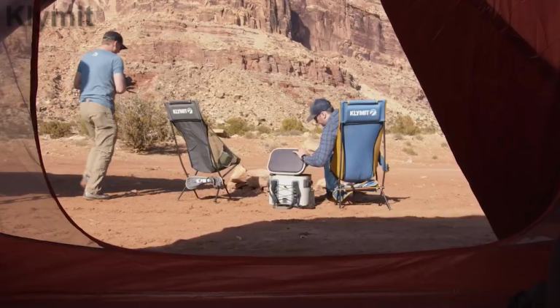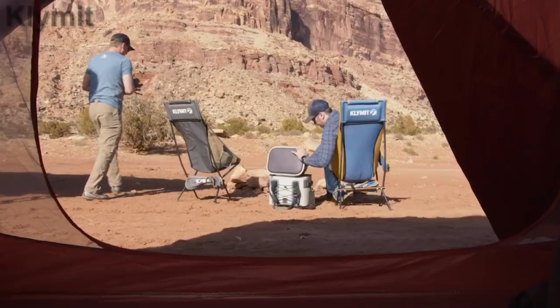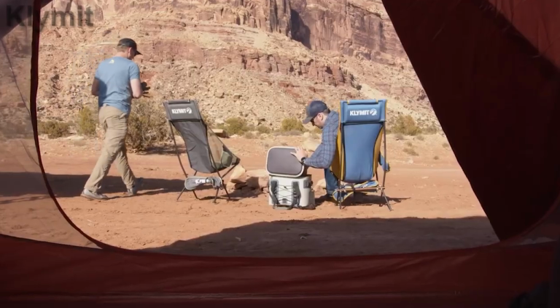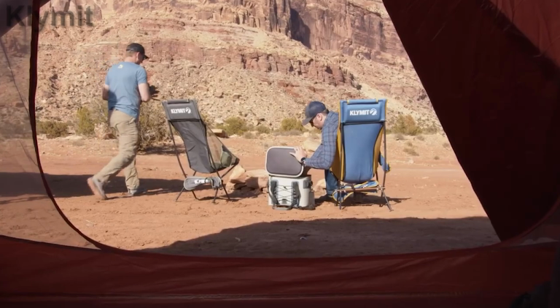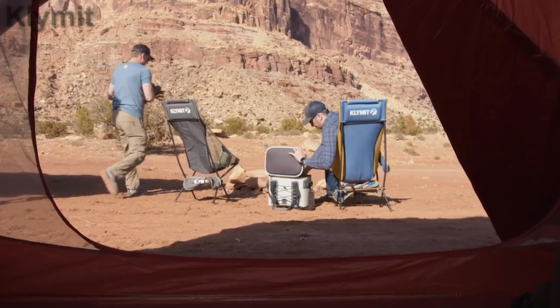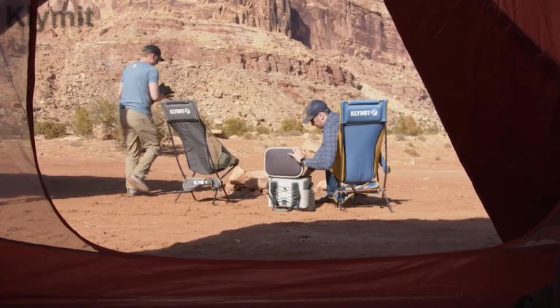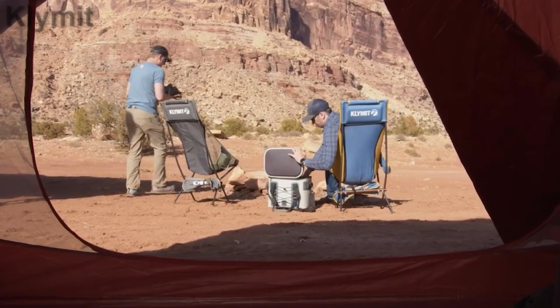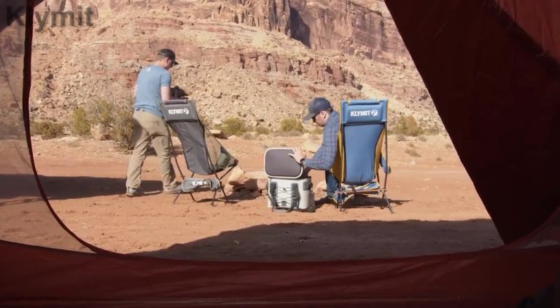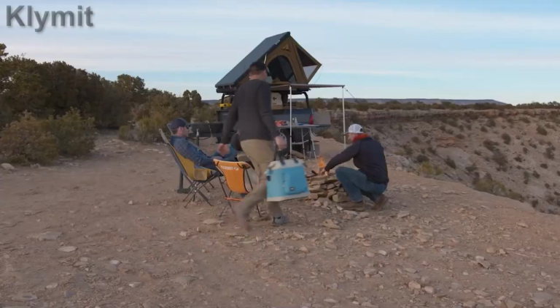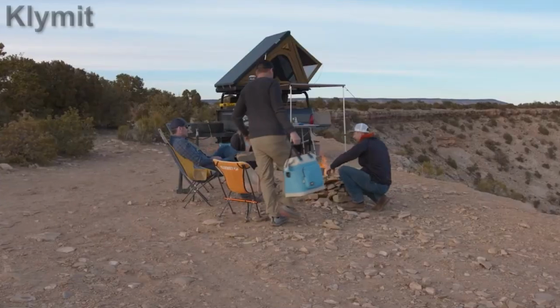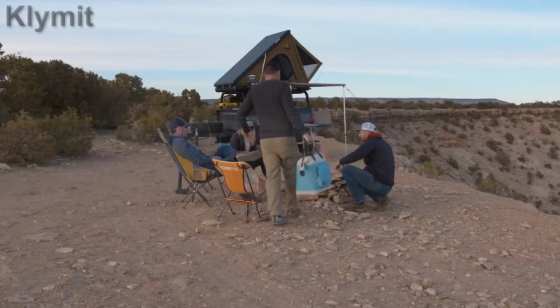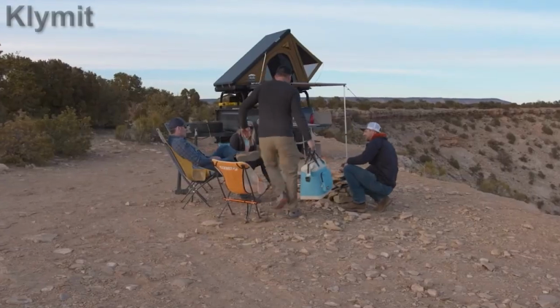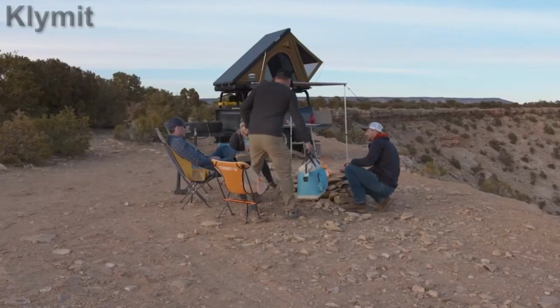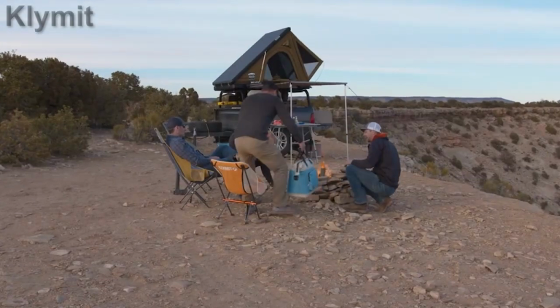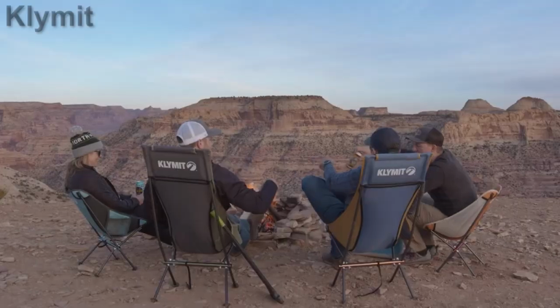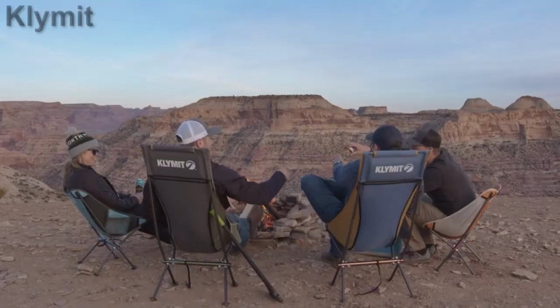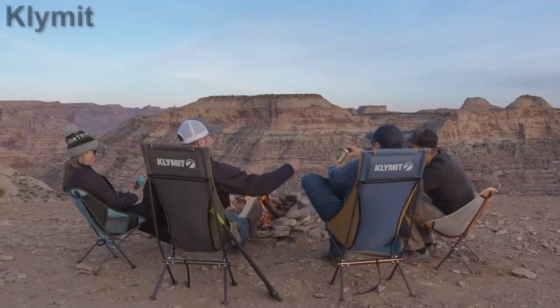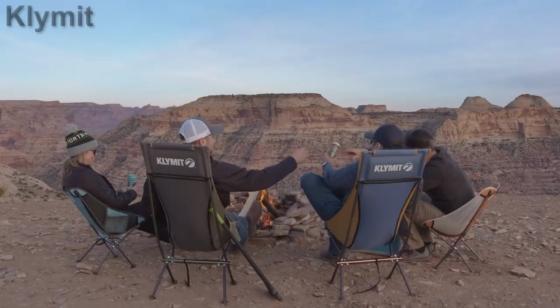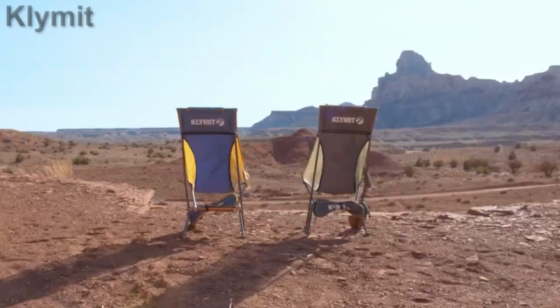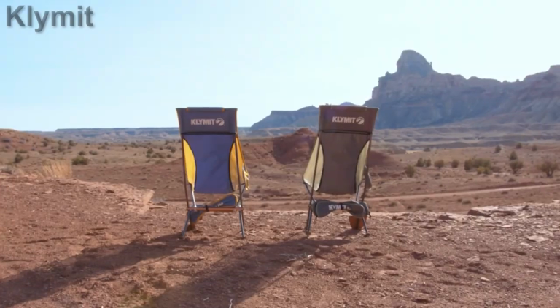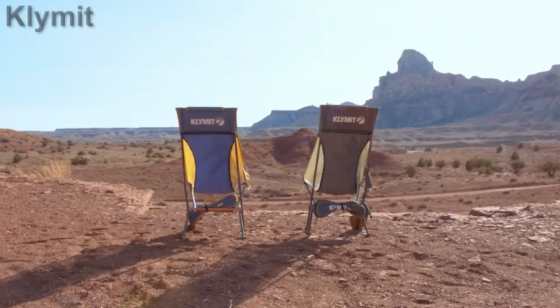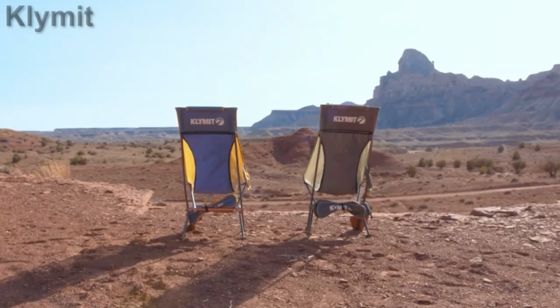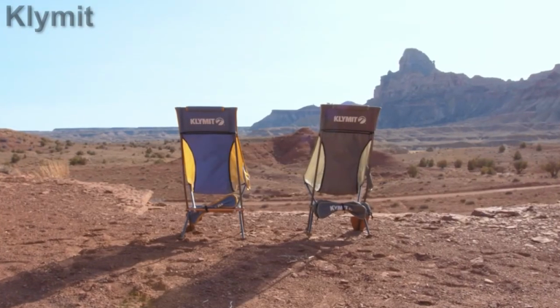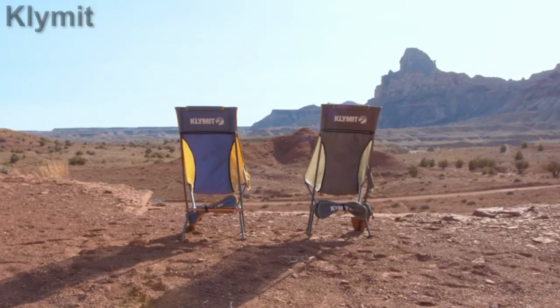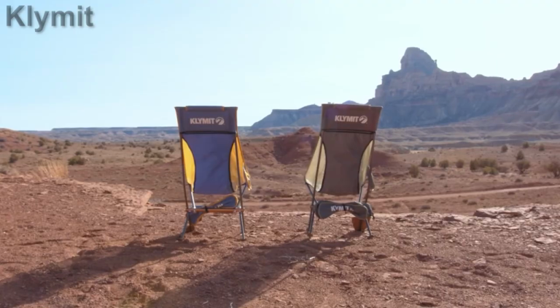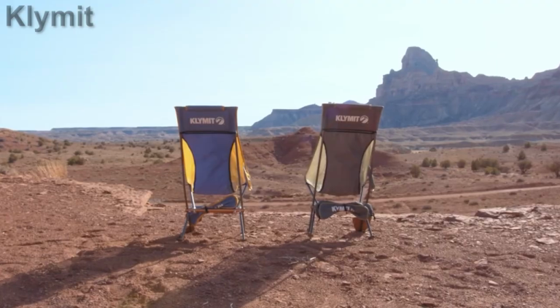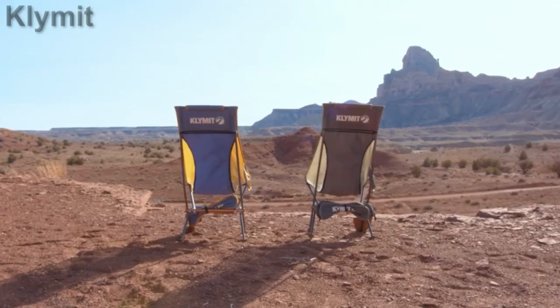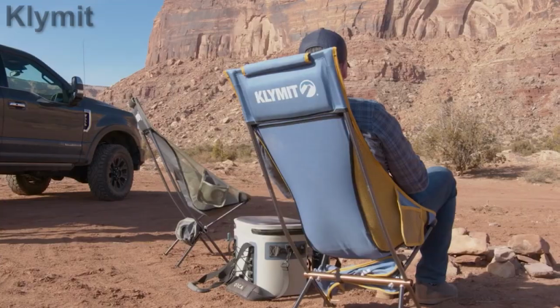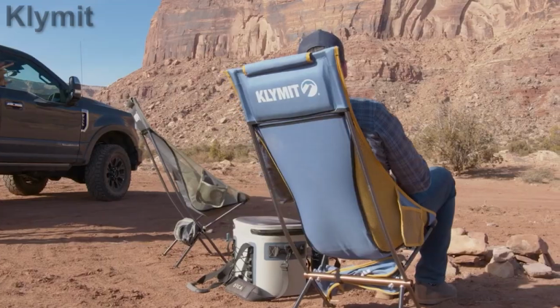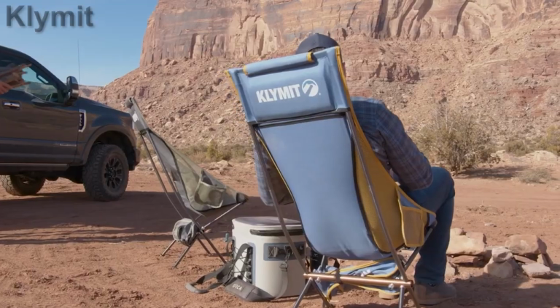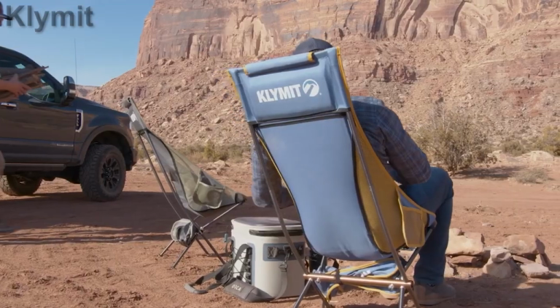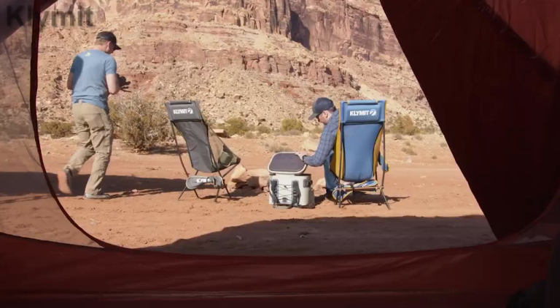The Cliq Ridgeline camp chair is collapsible, very light, and backpack portable. It is easy to use with a headrest and a nice carry bag included.